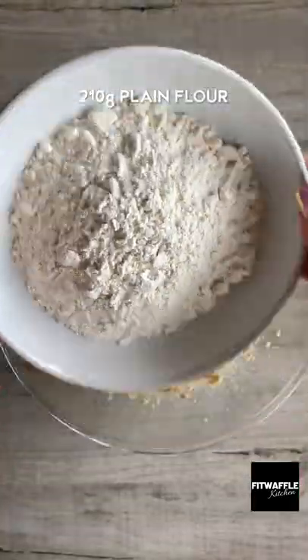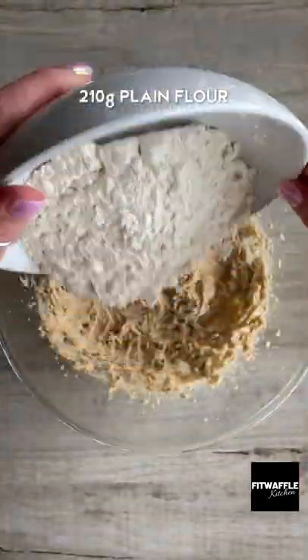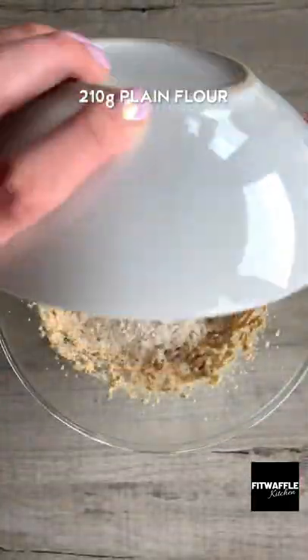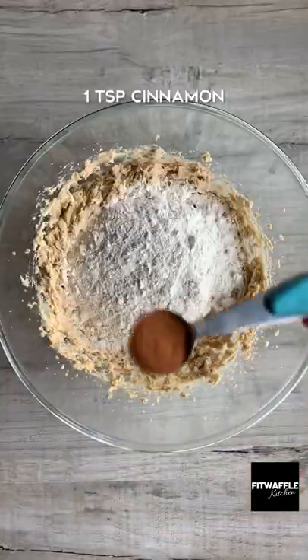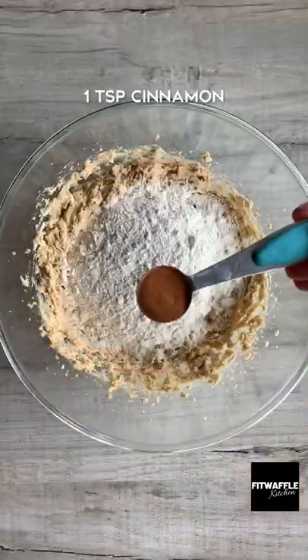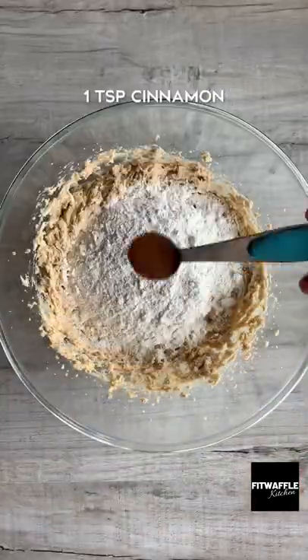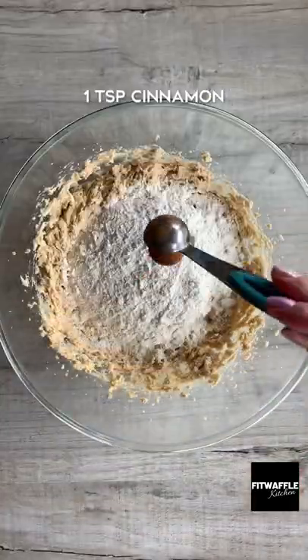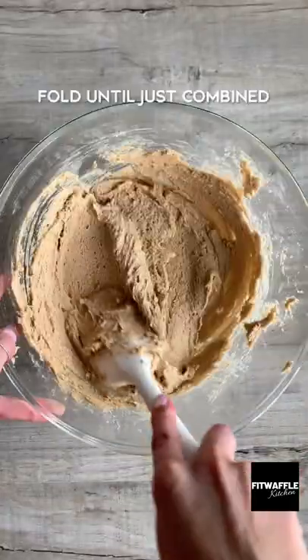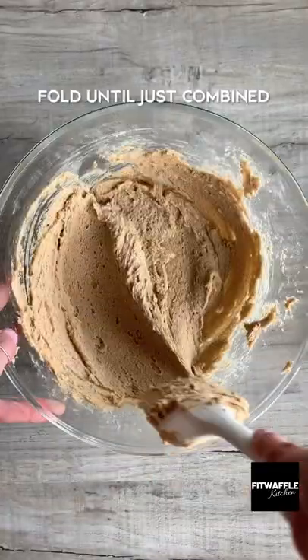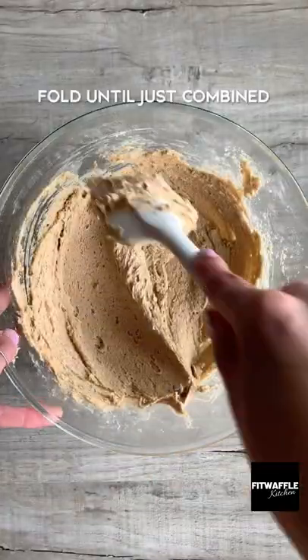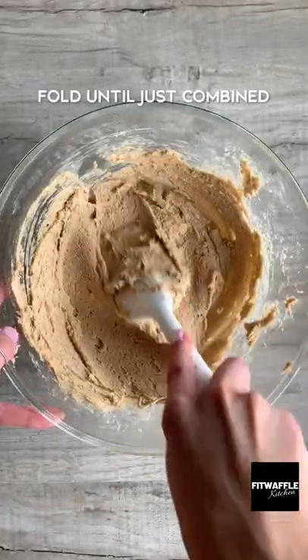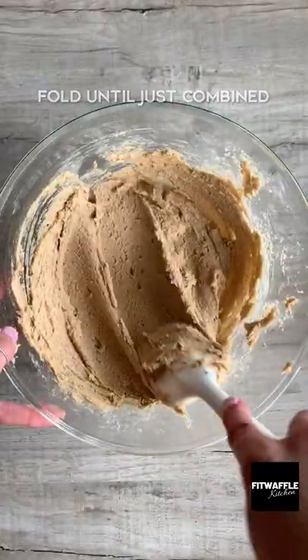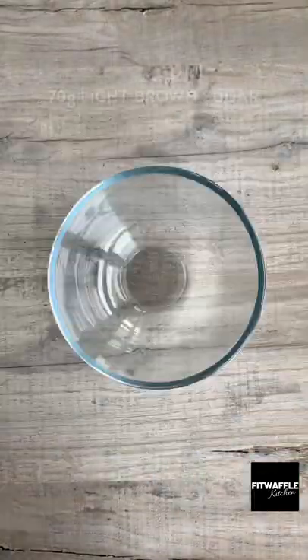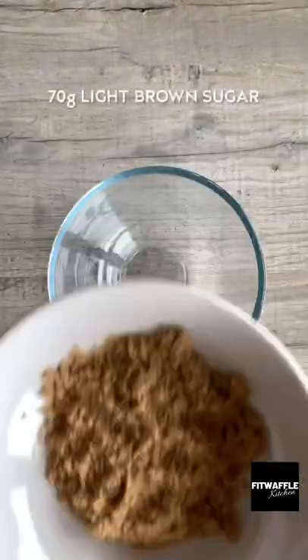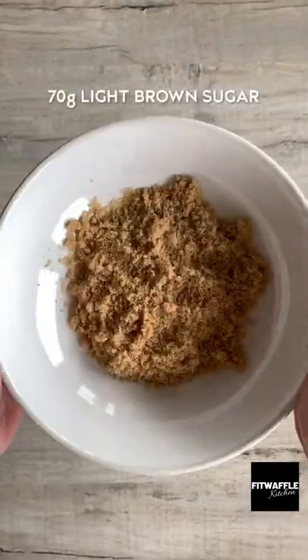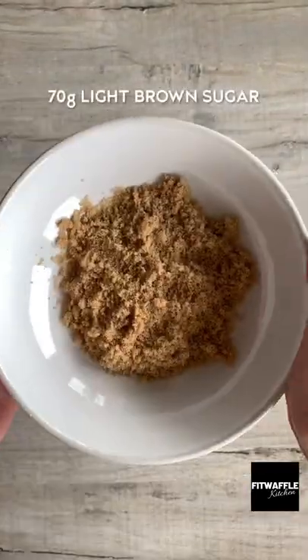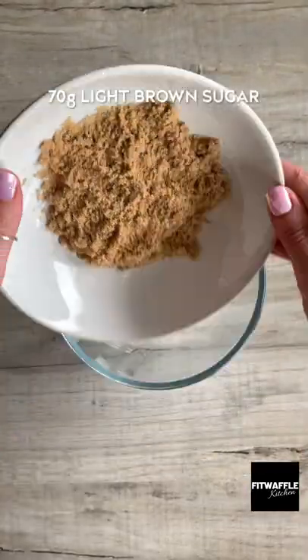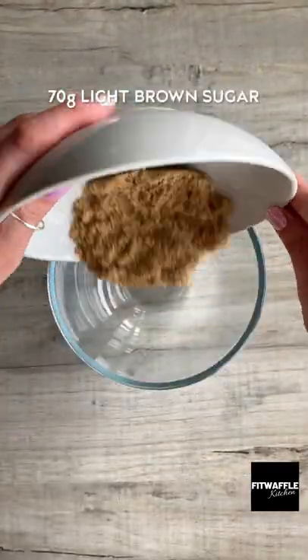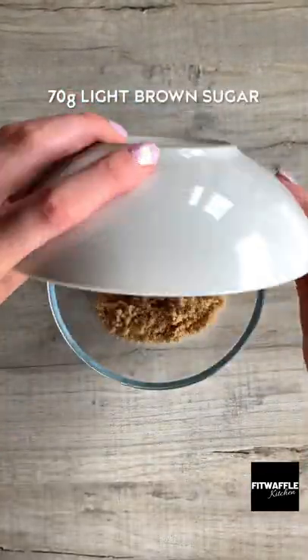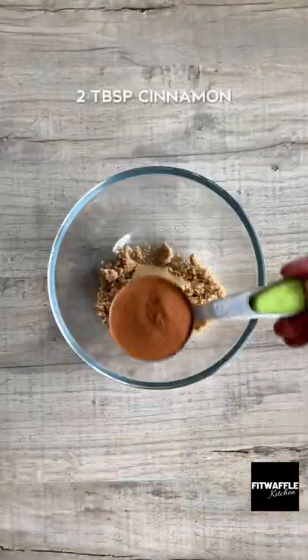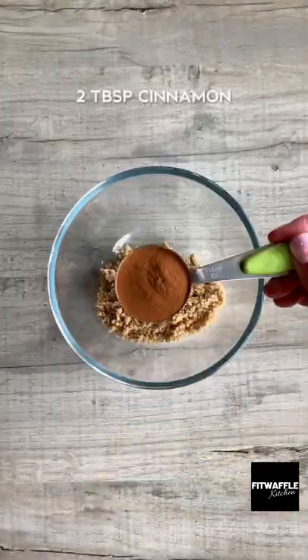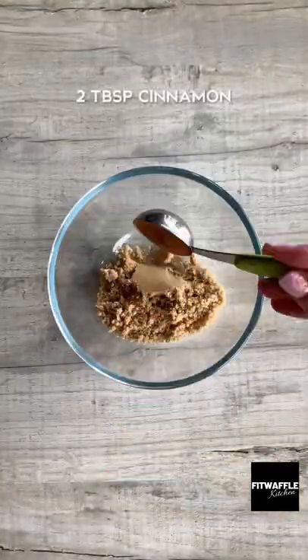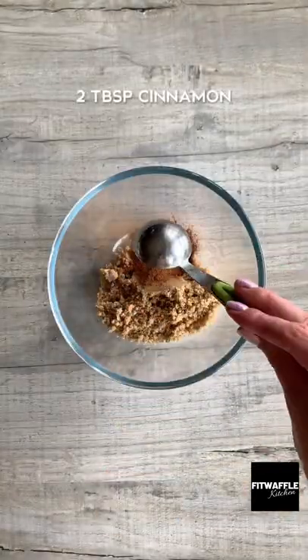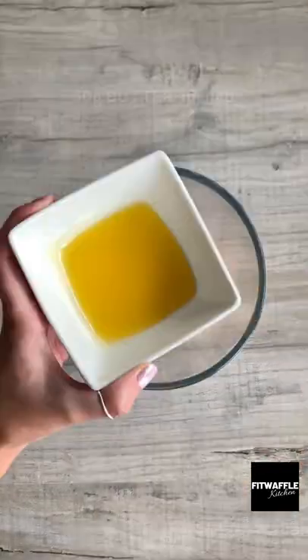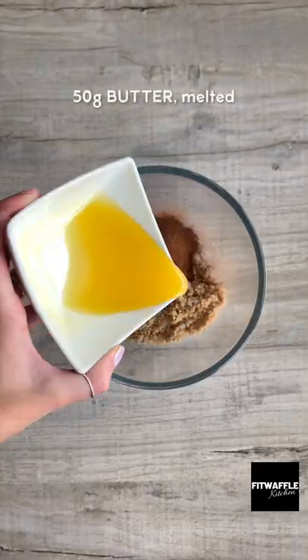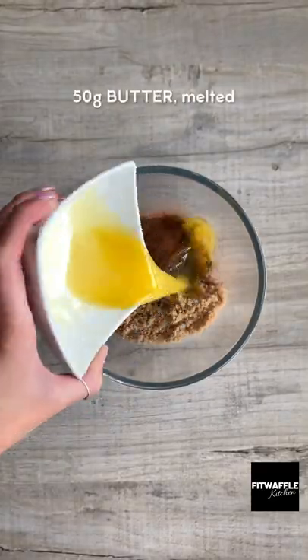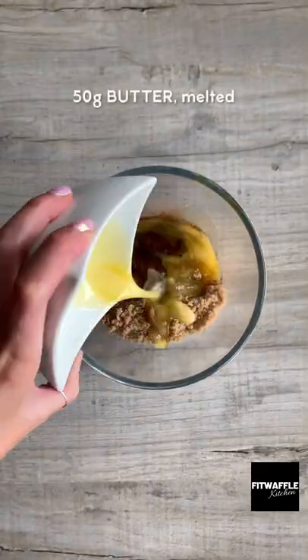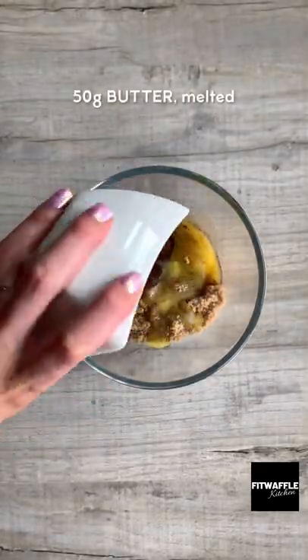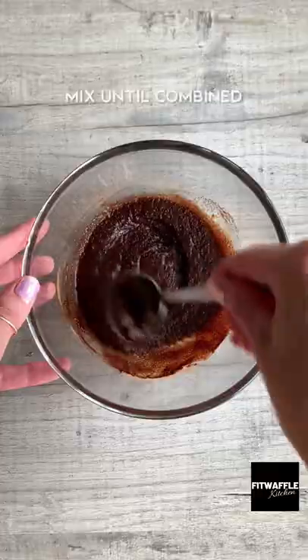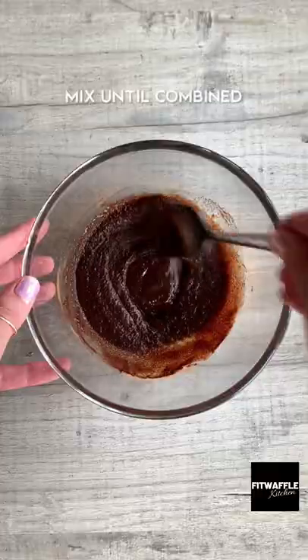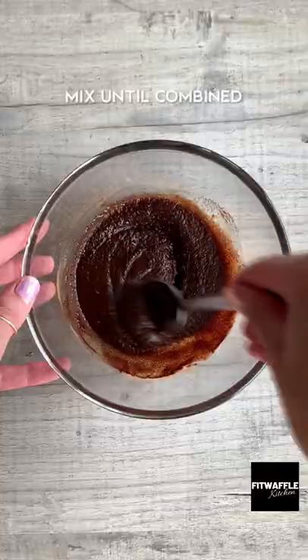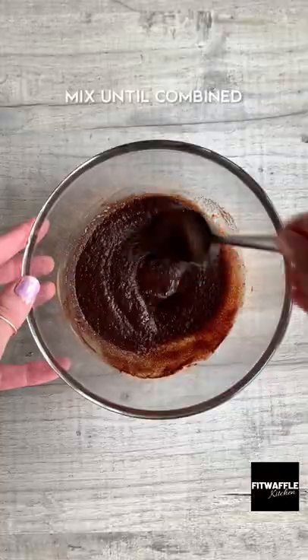Then add plain flour and cinnamon and fold these in. In another bowl, add light brown sugar, cinnamon and melted butter and mix until combined.